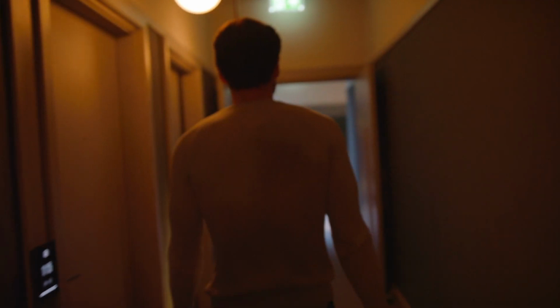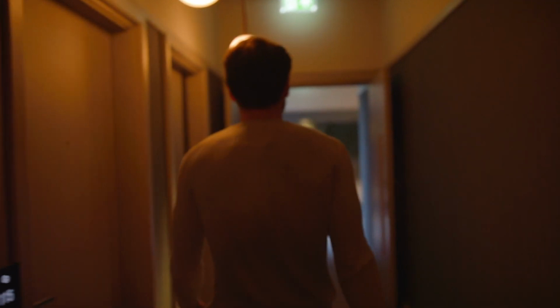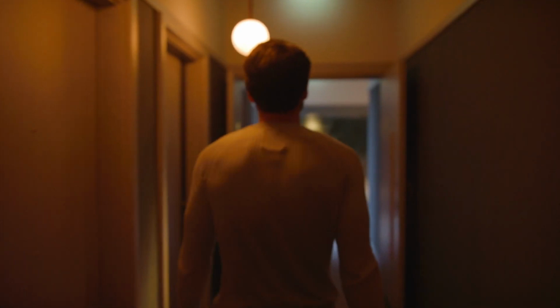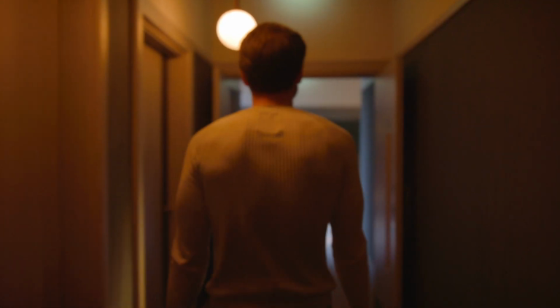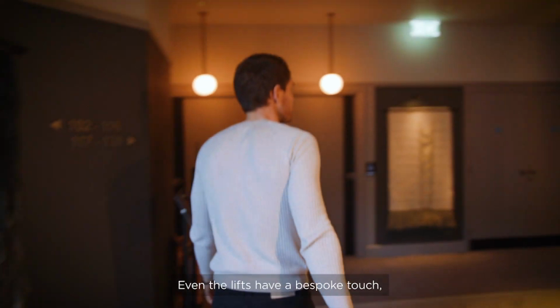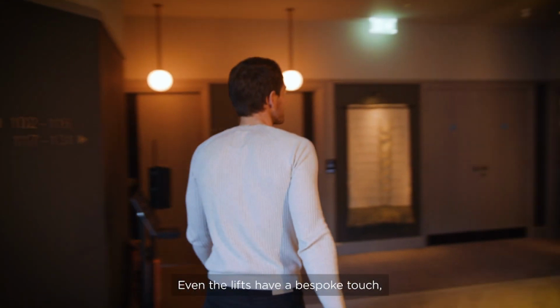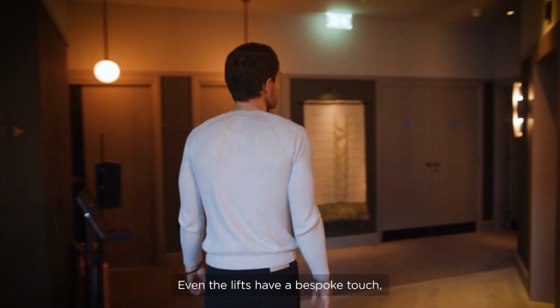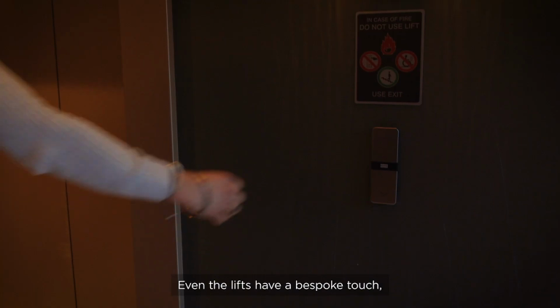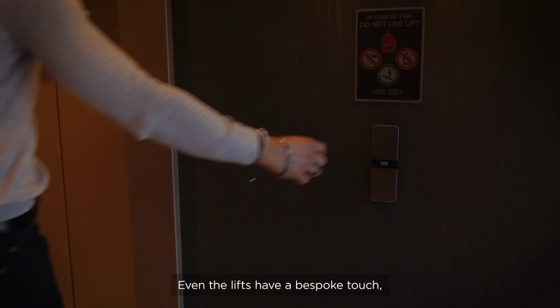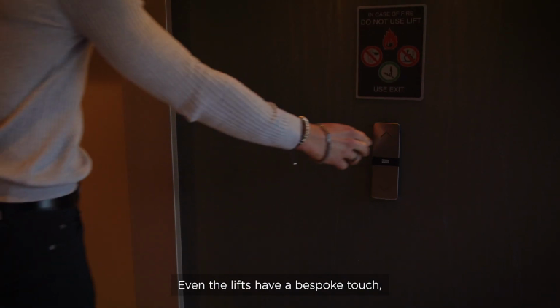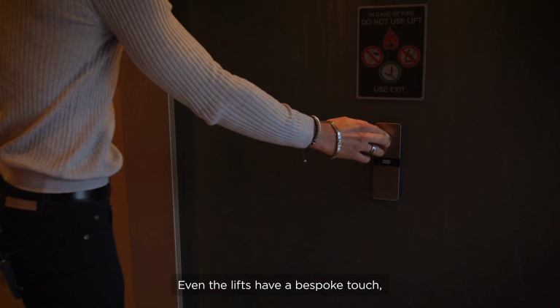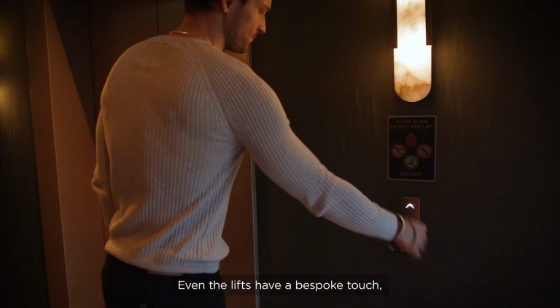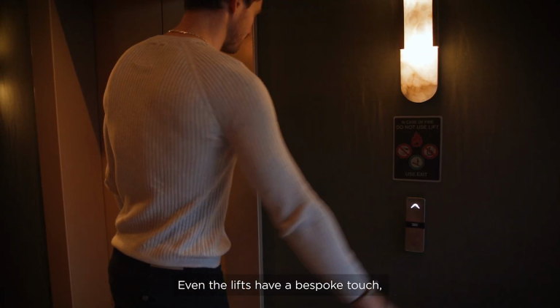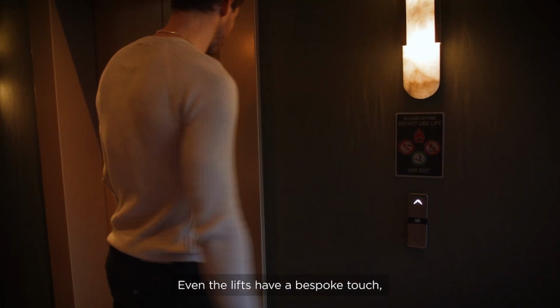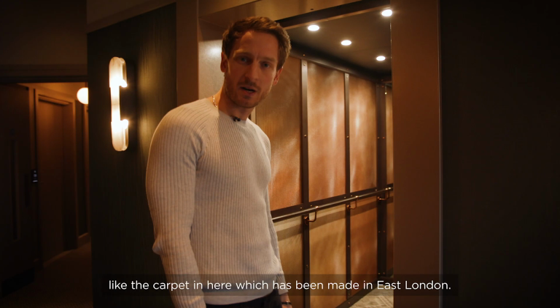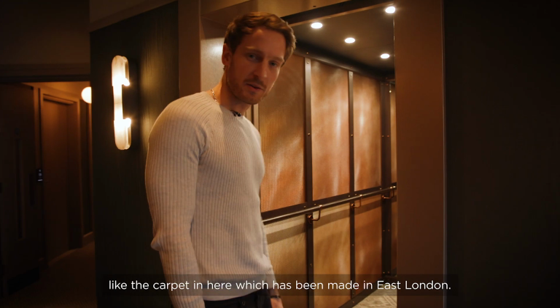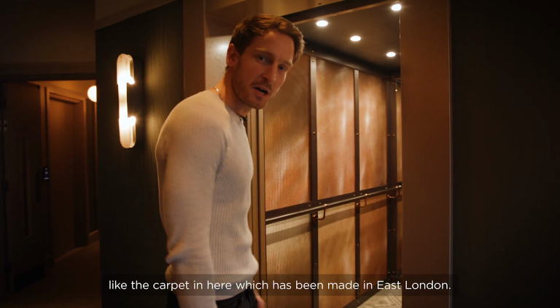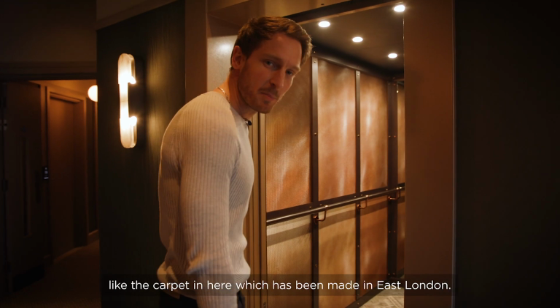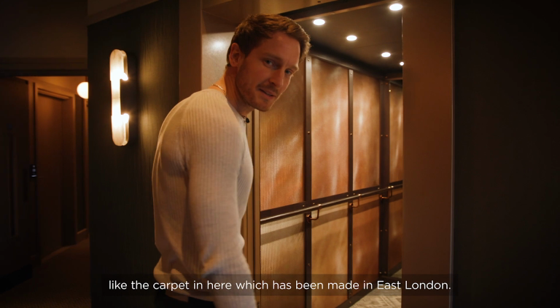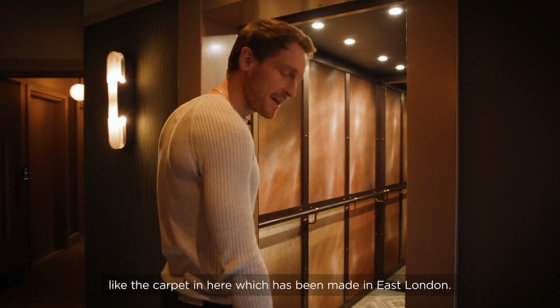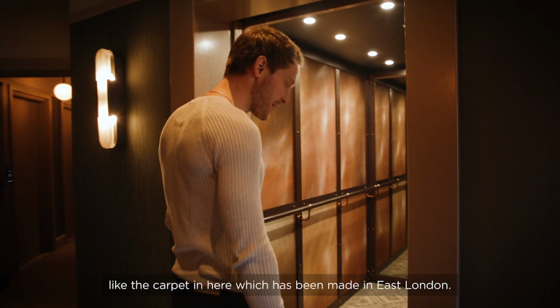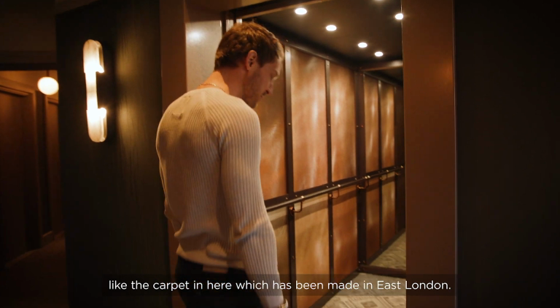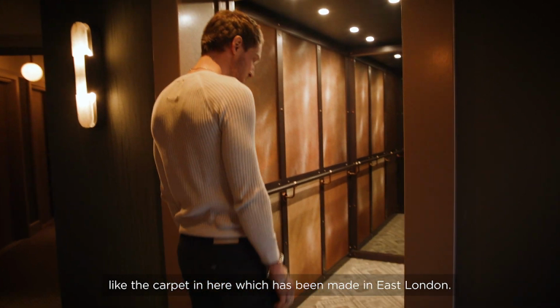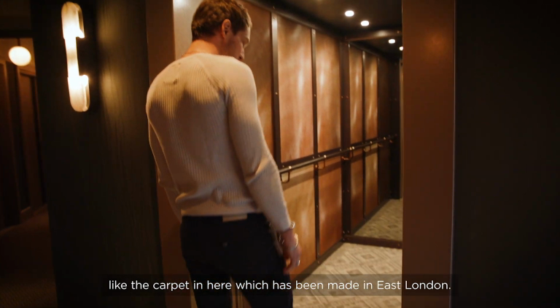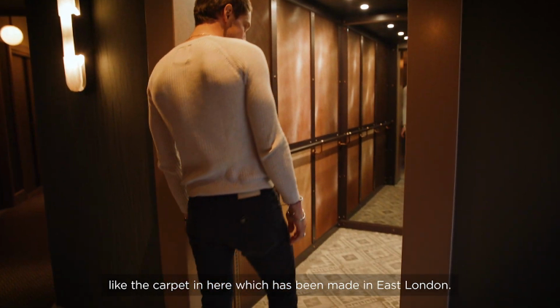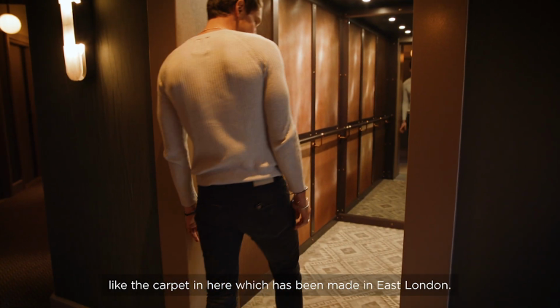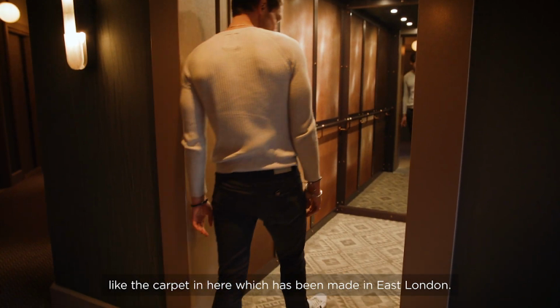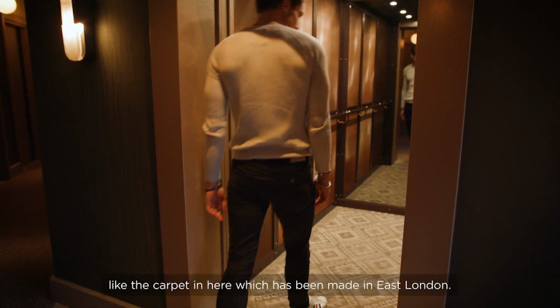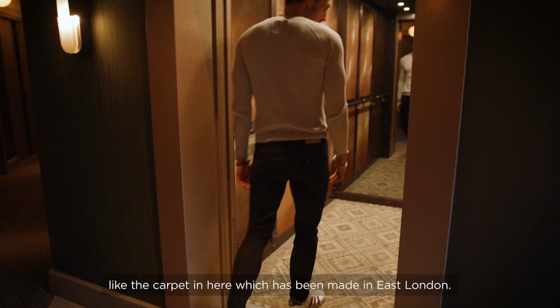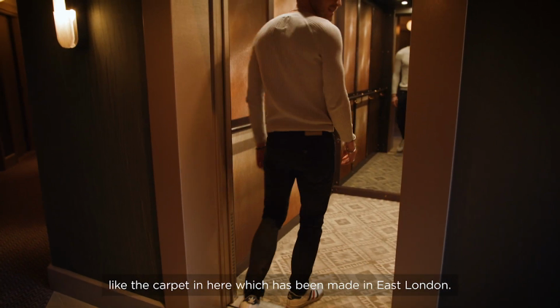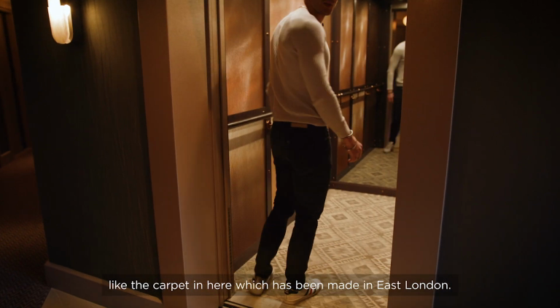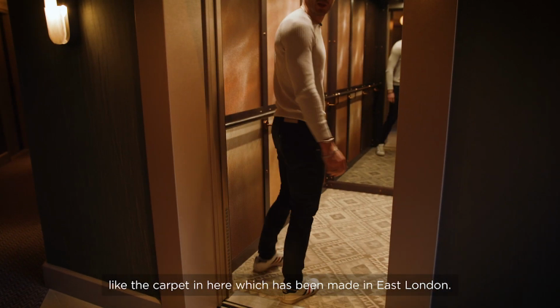Even the lift has a bespoke touch, like the carpet in here, which has been made in East London.